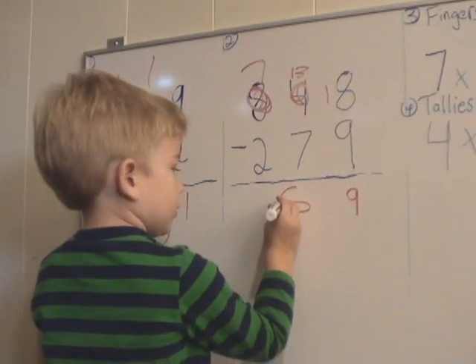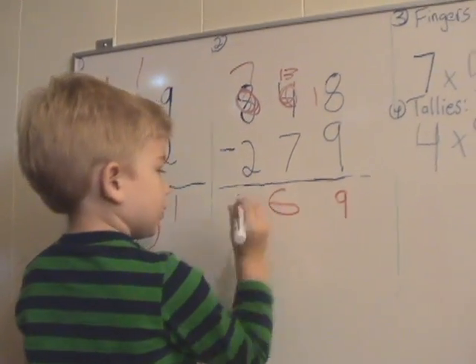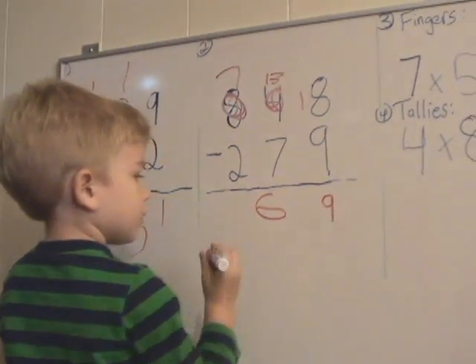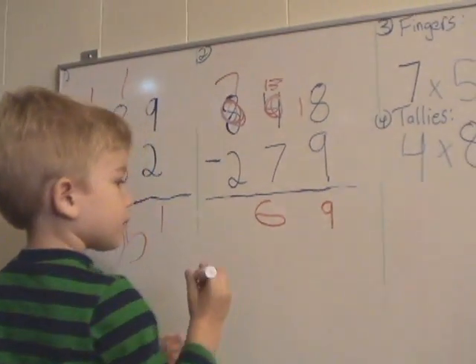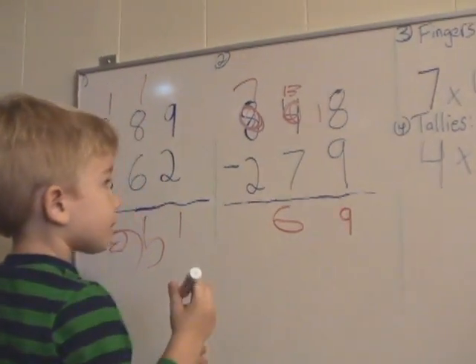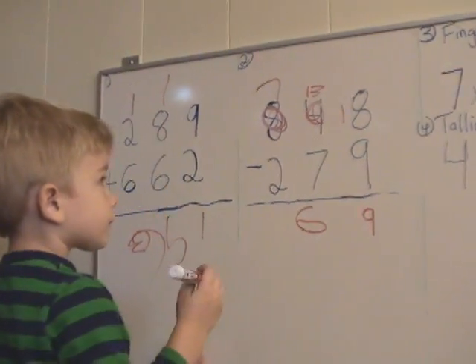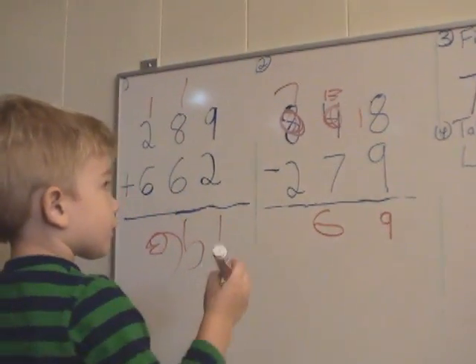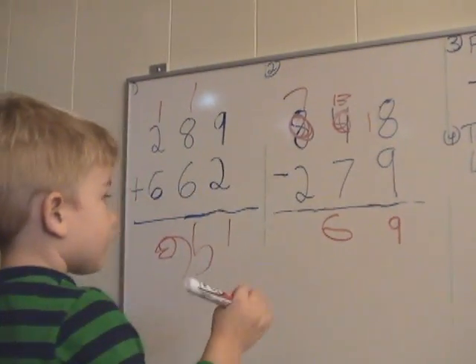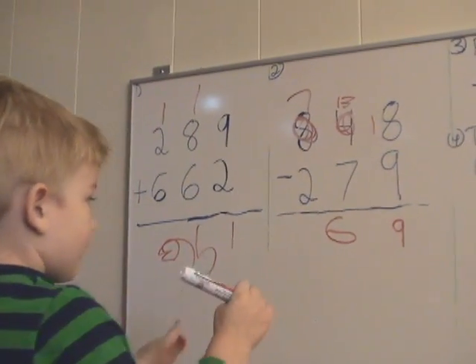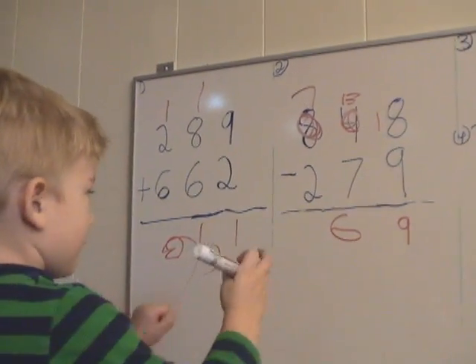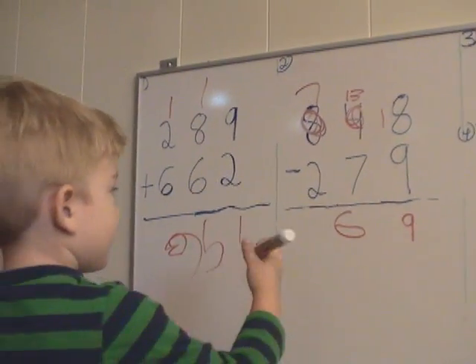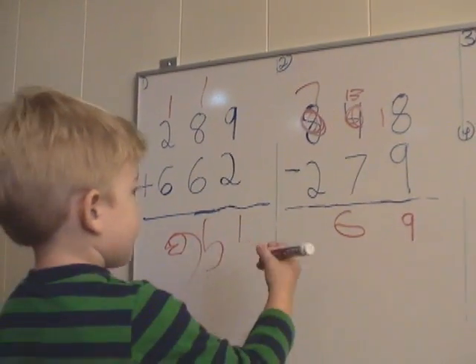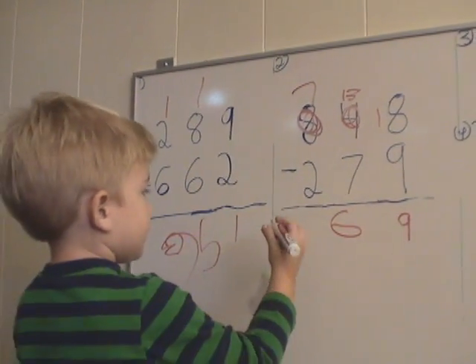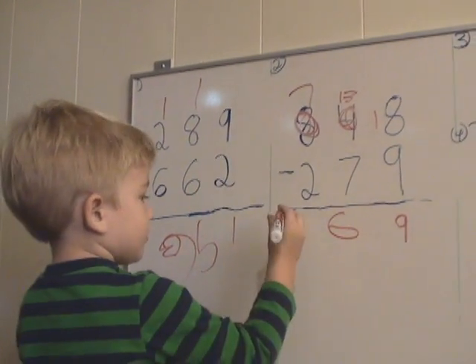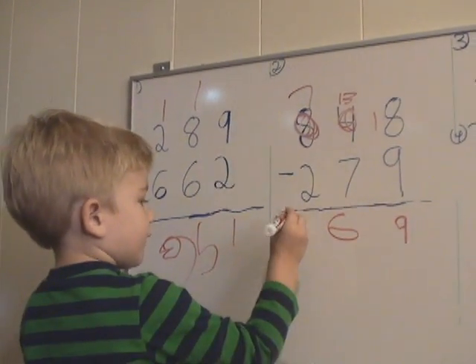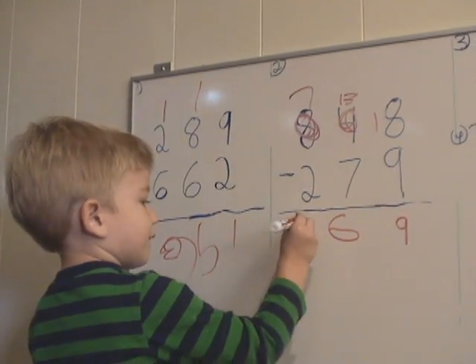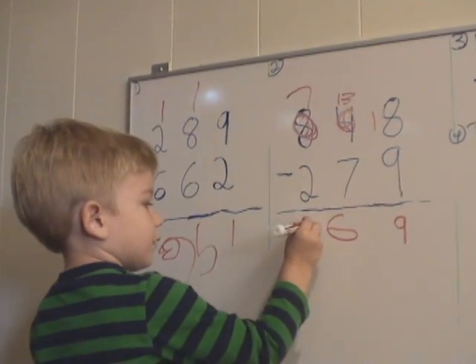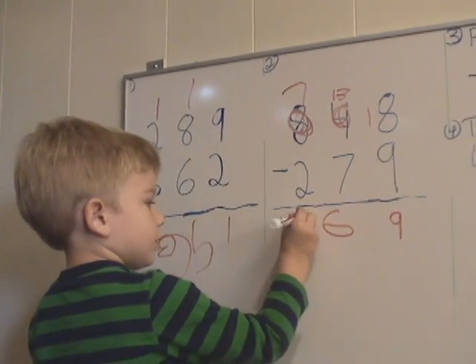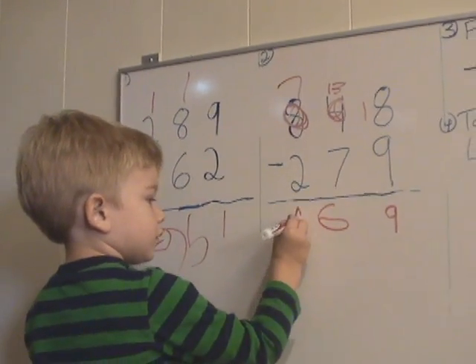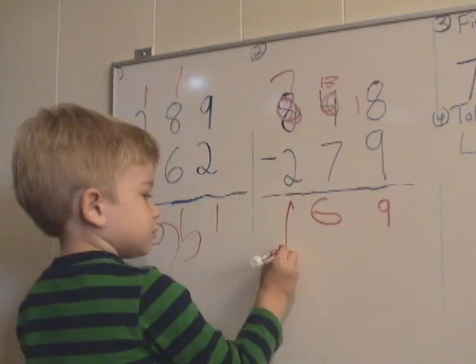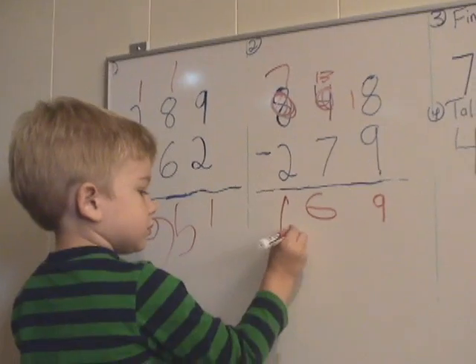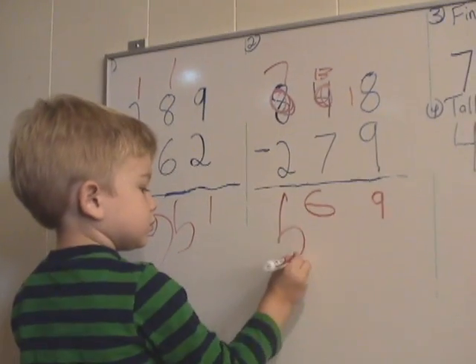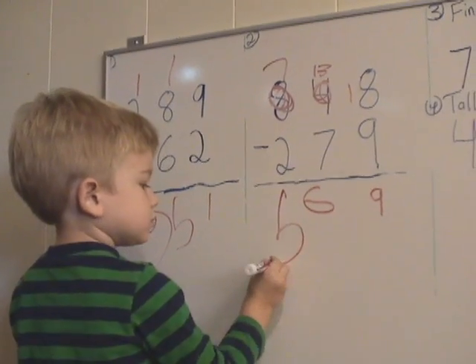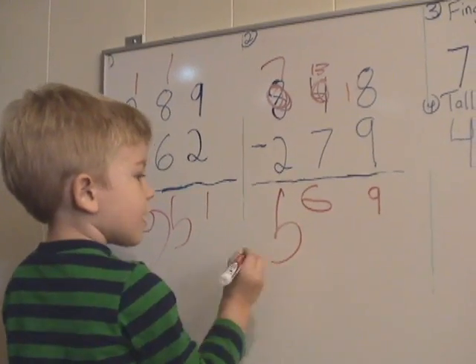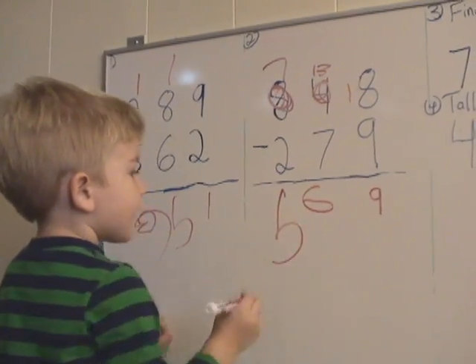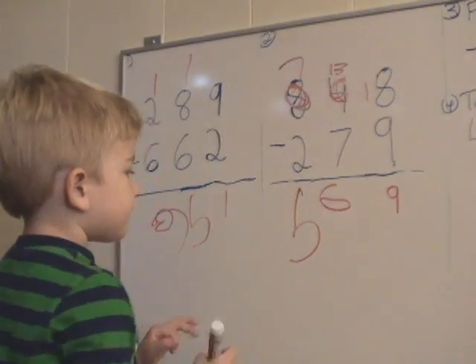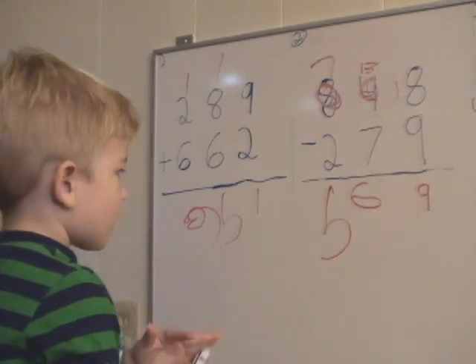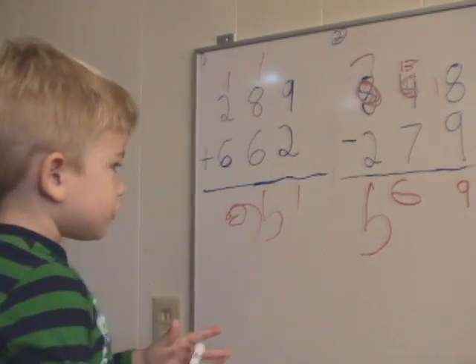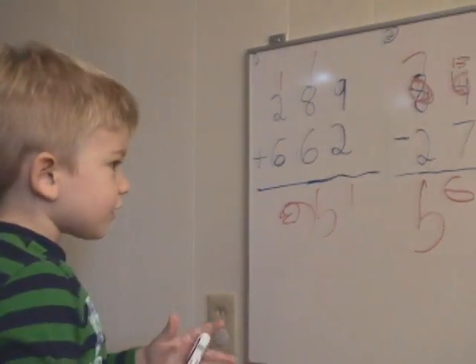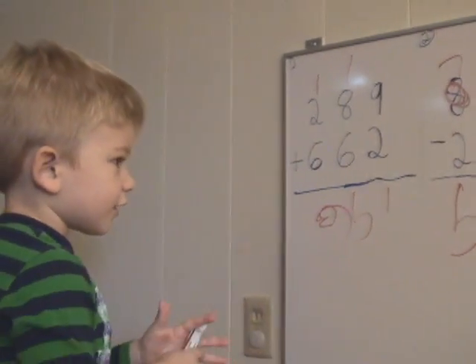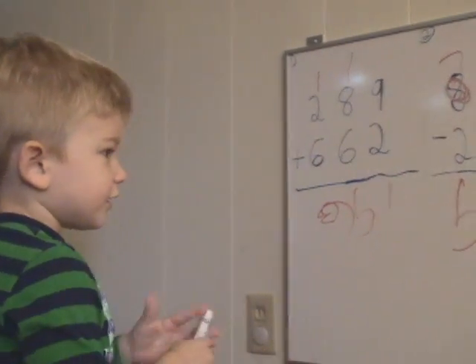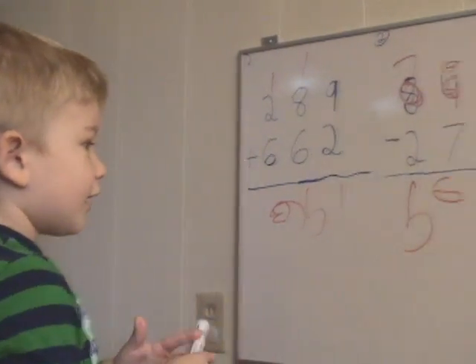Good, now what? Seven means just five. Very good, so what's the answer? Eight hundred and thirty-nine.